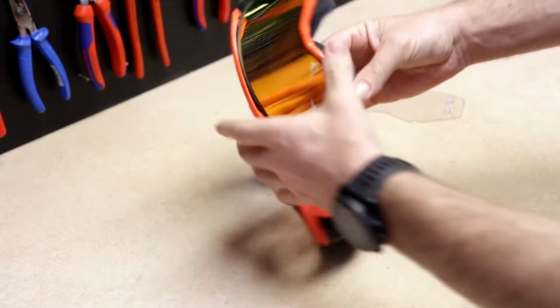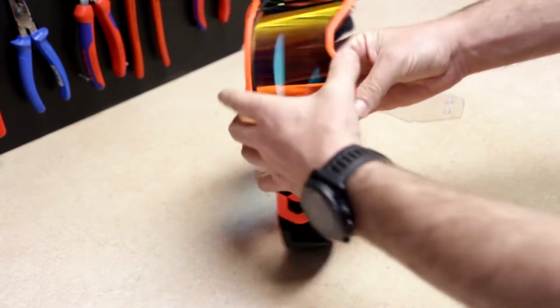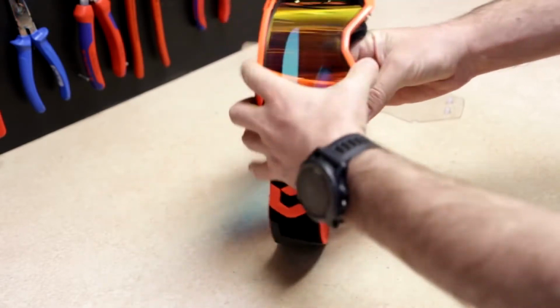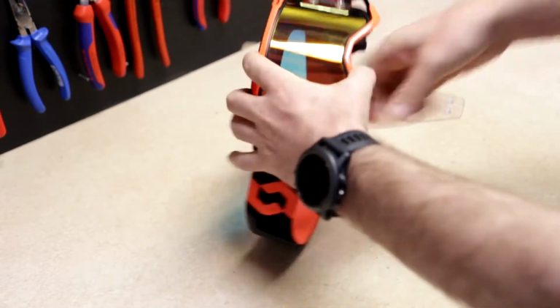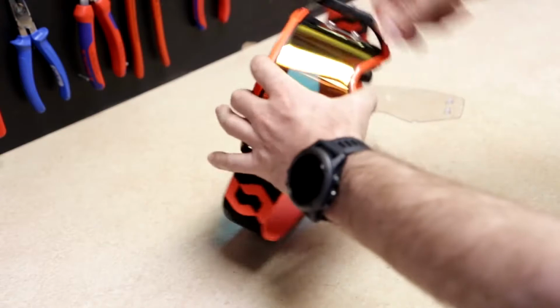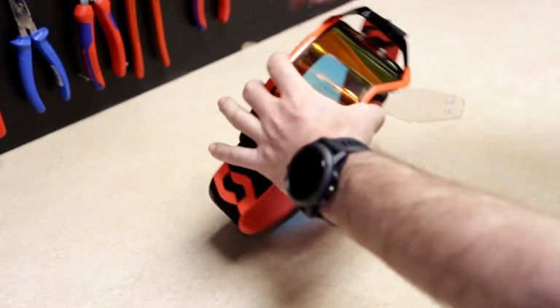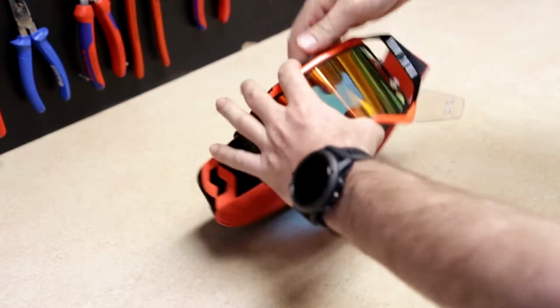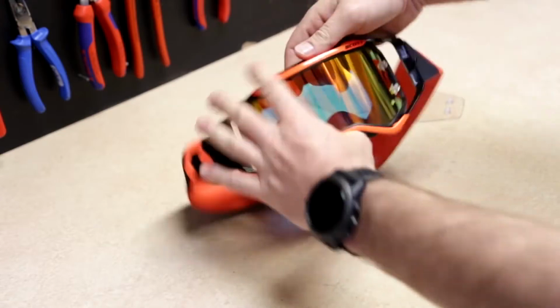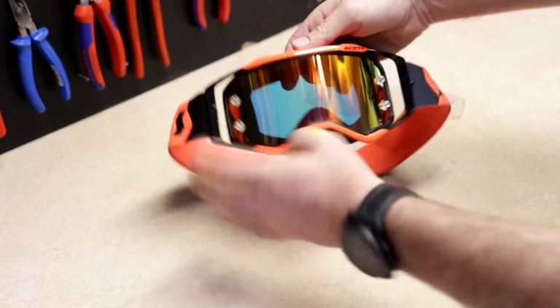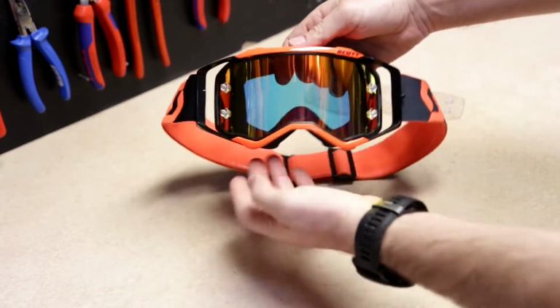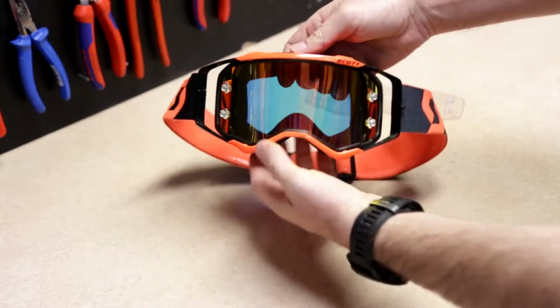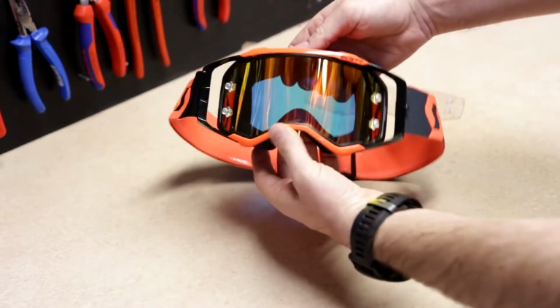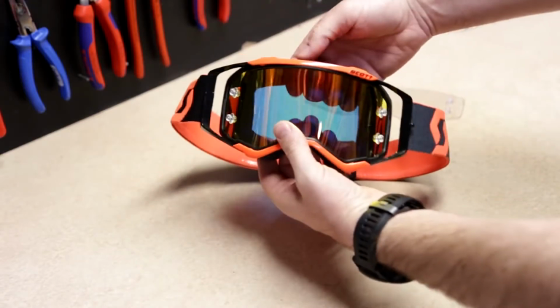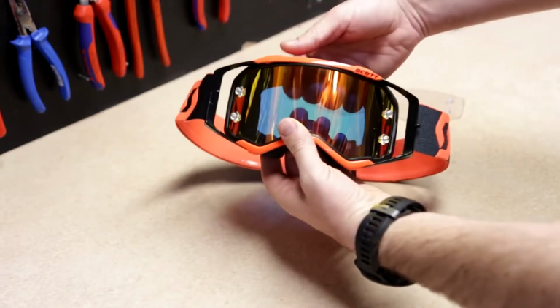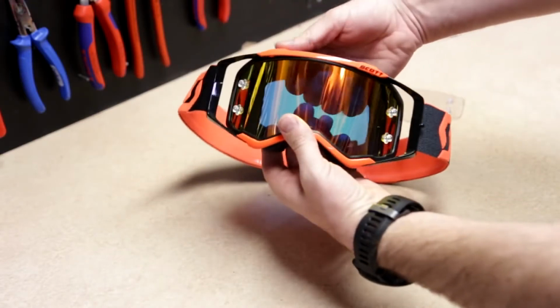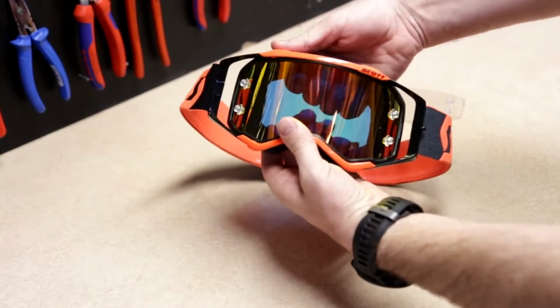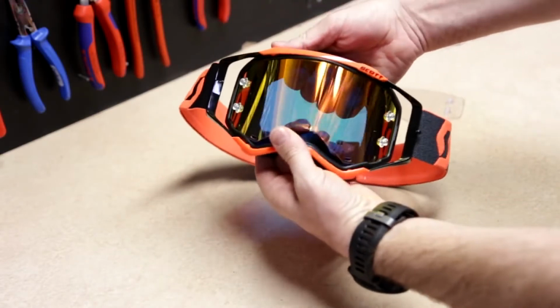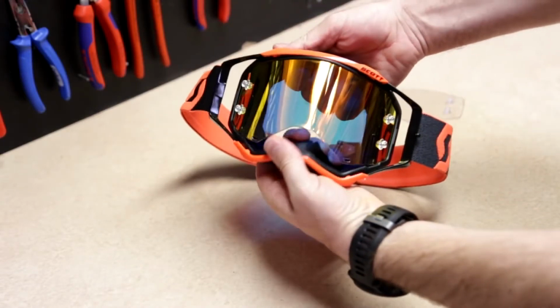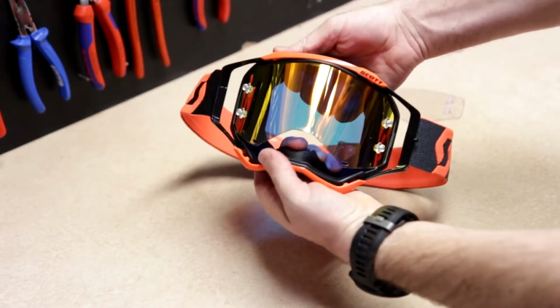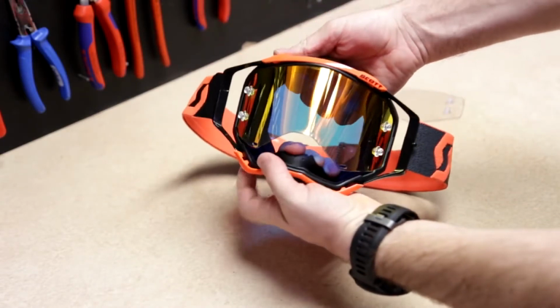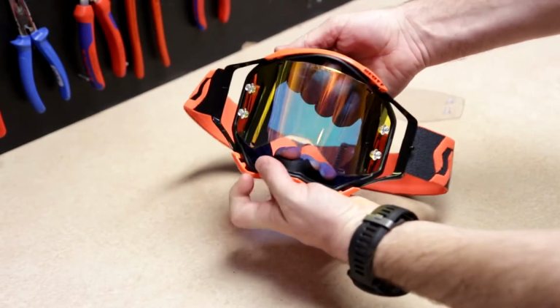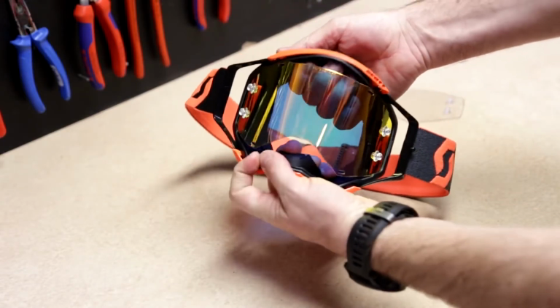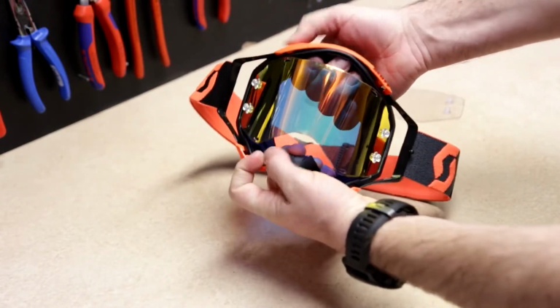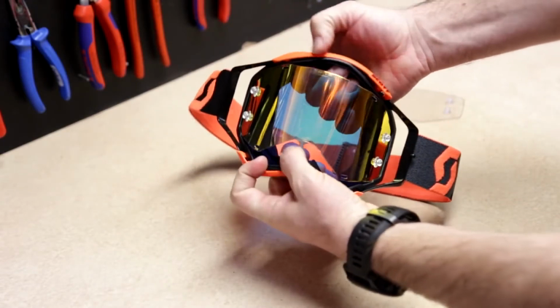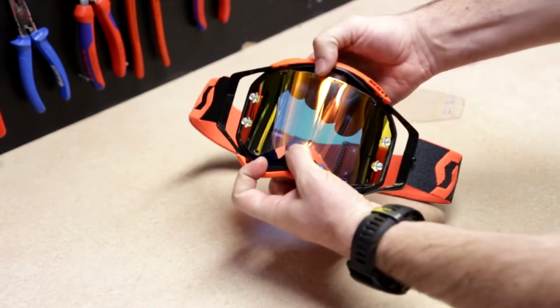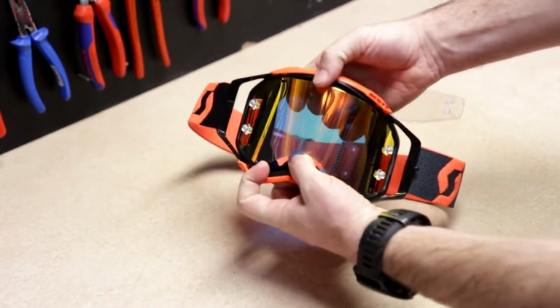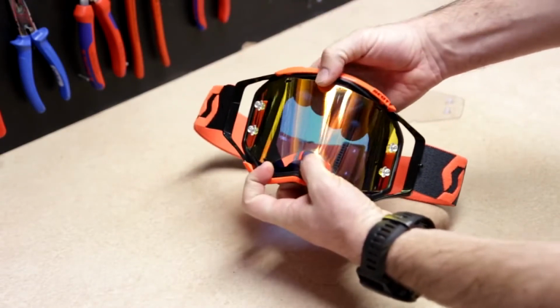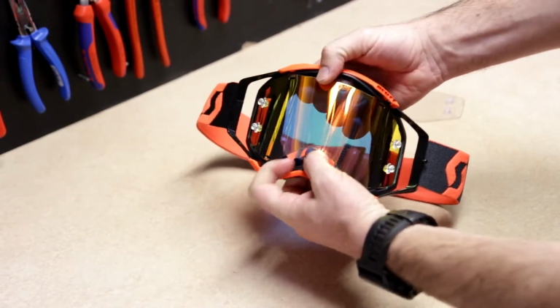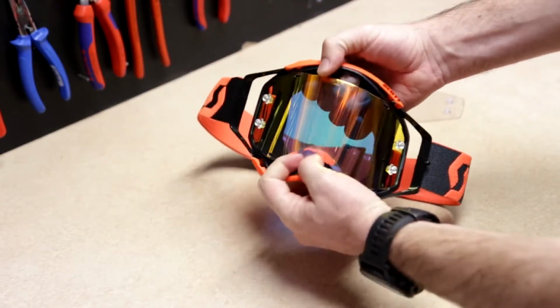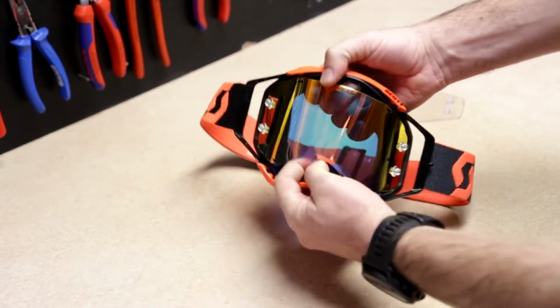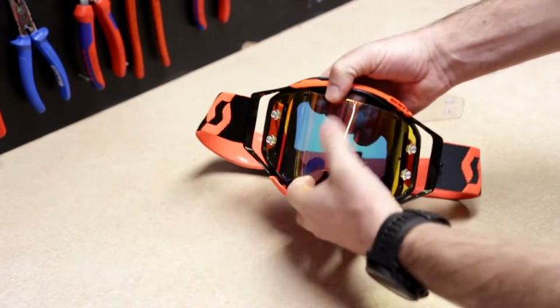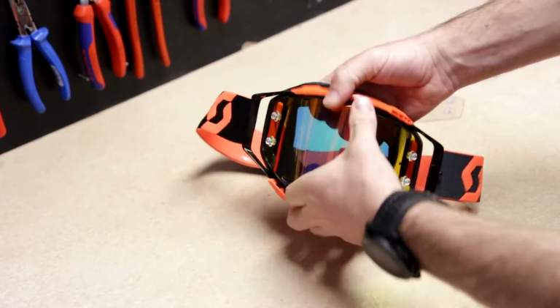Make sure the goggle is facing you and pull apart the frame. The lens will pop out.